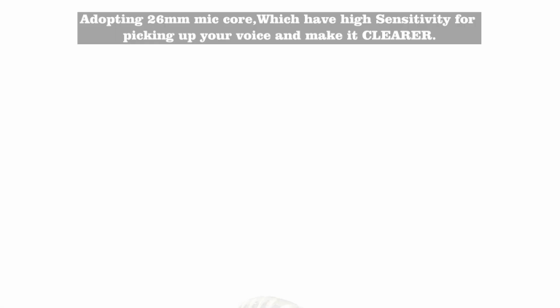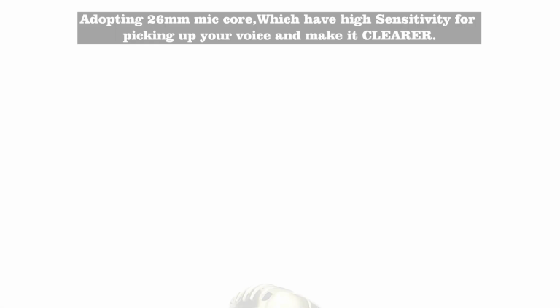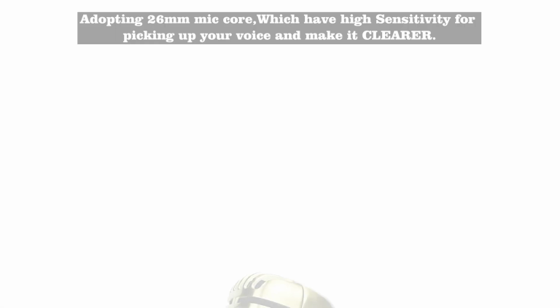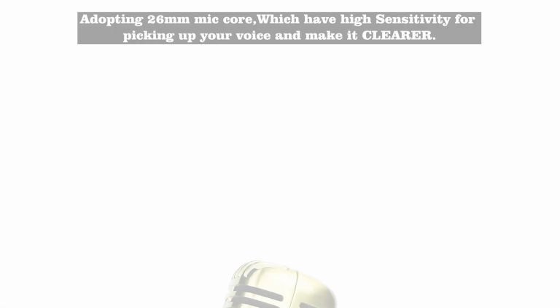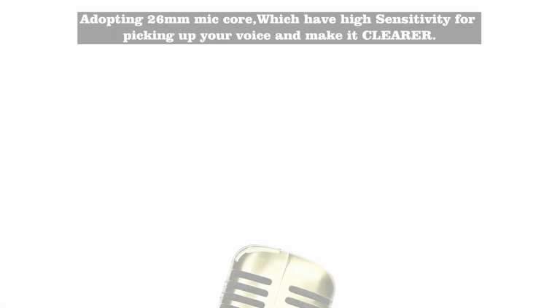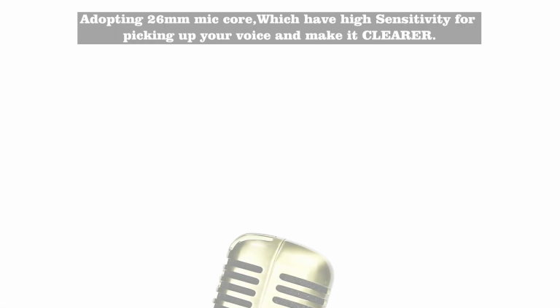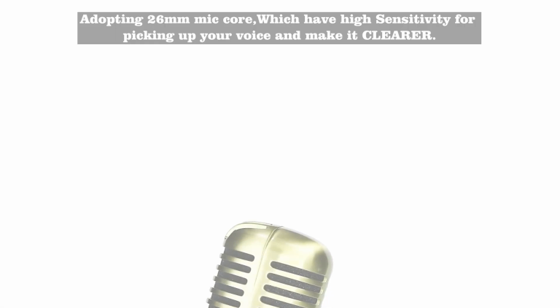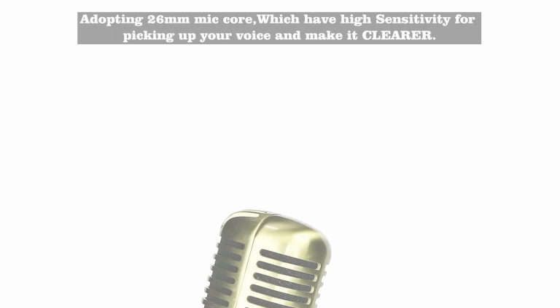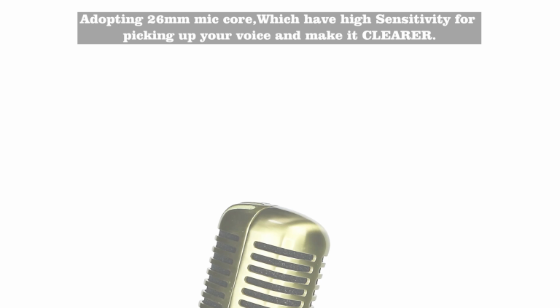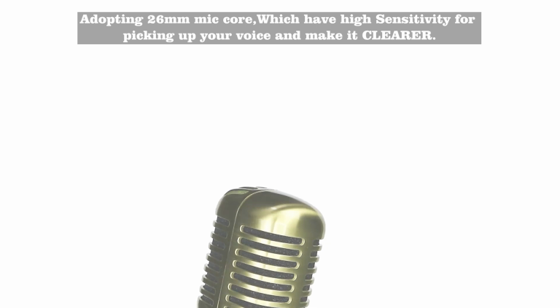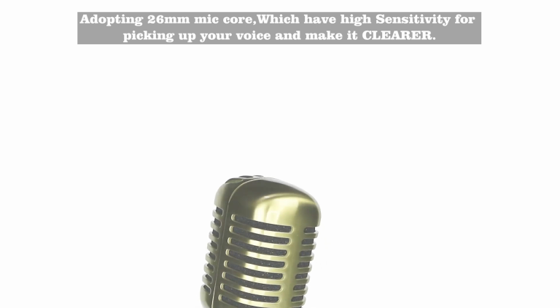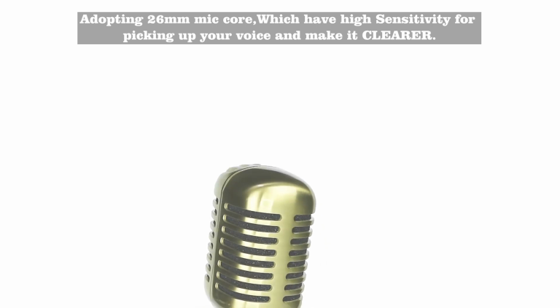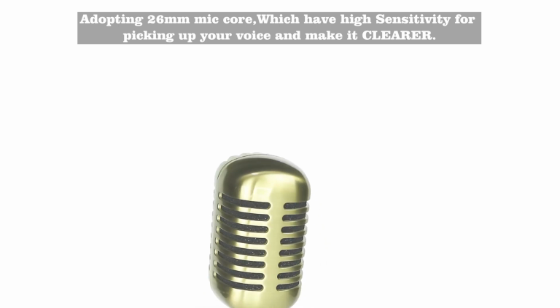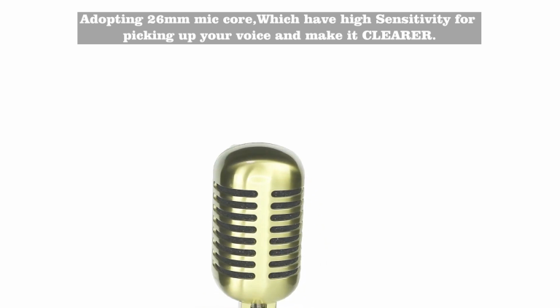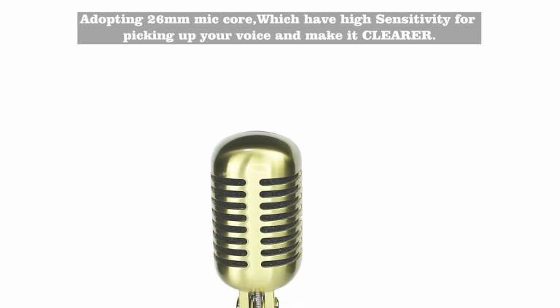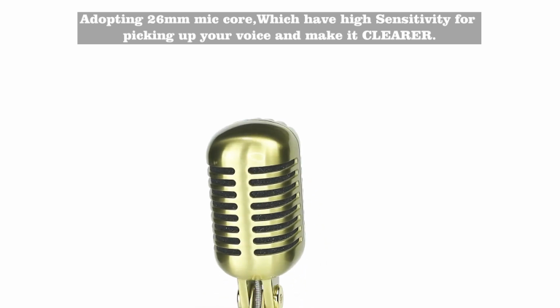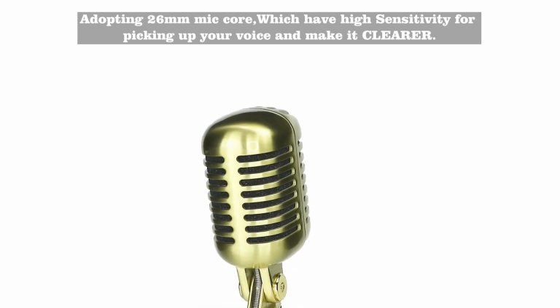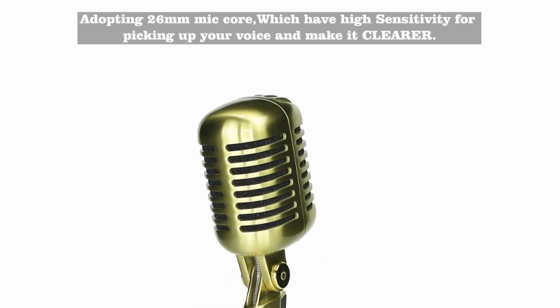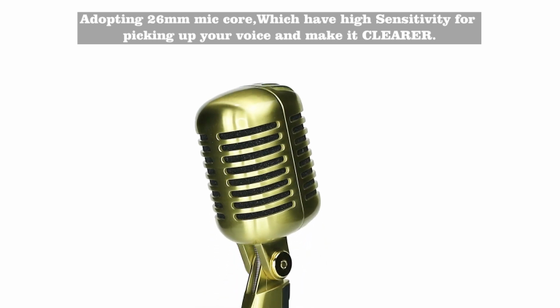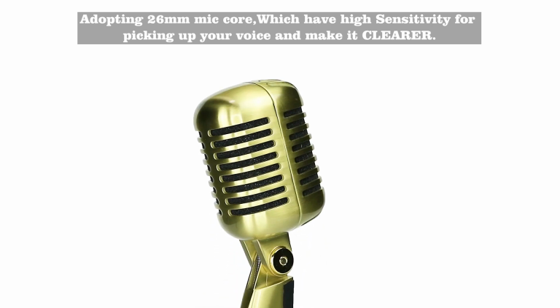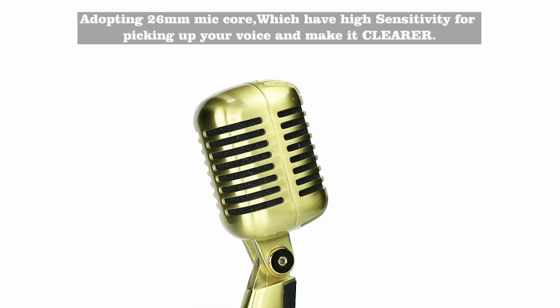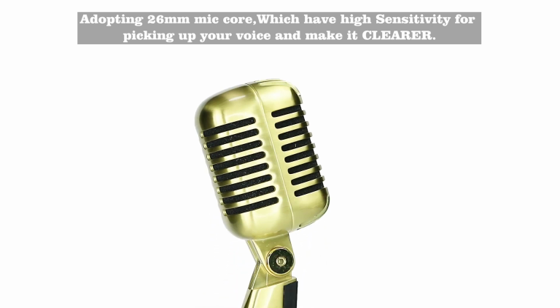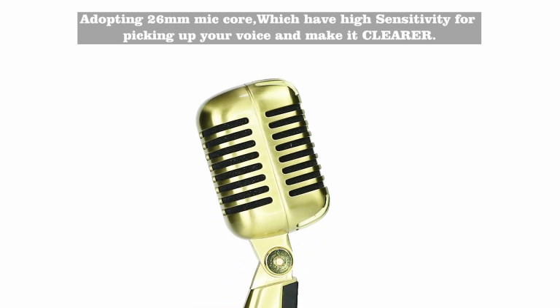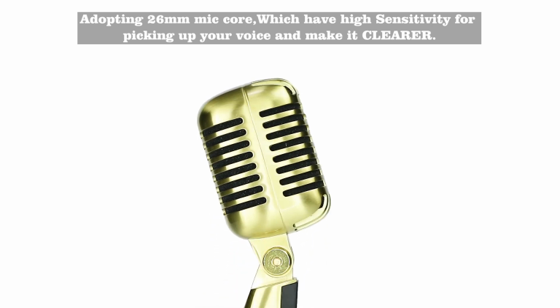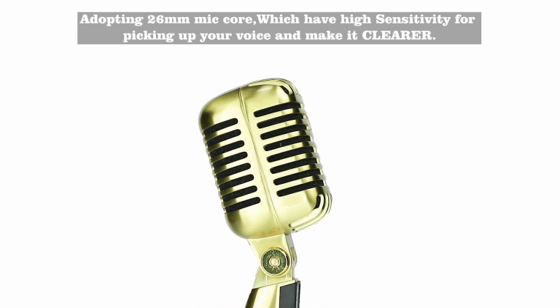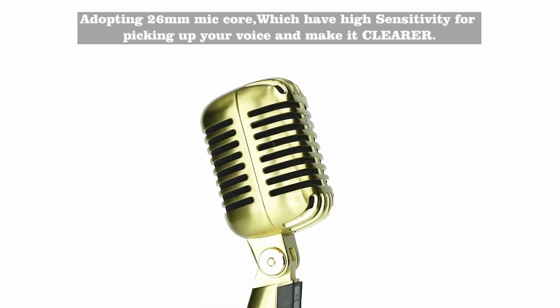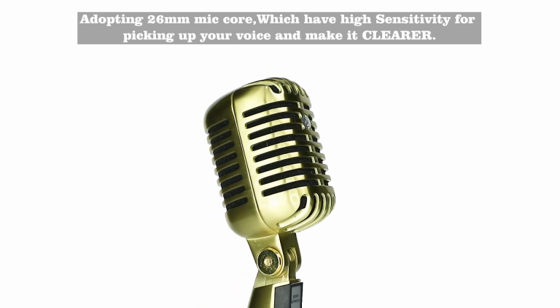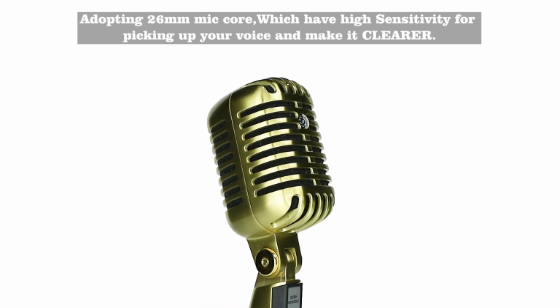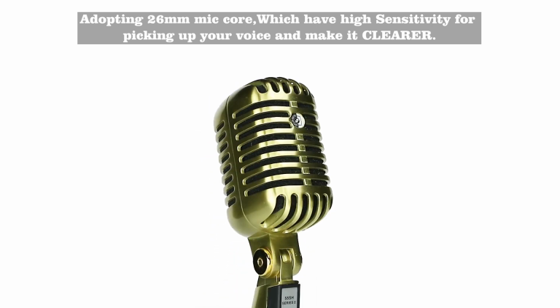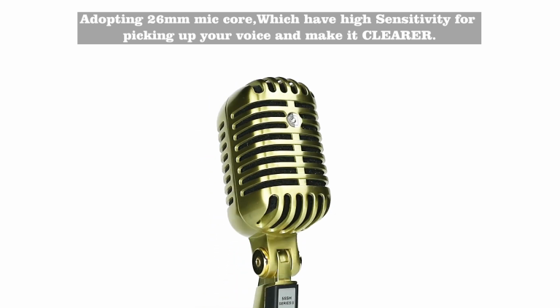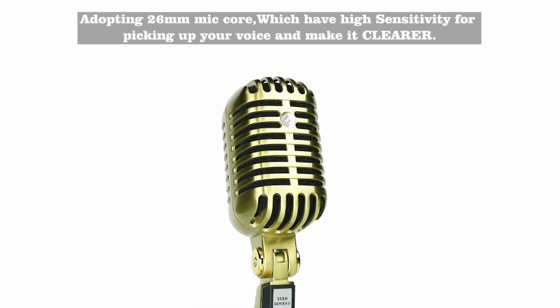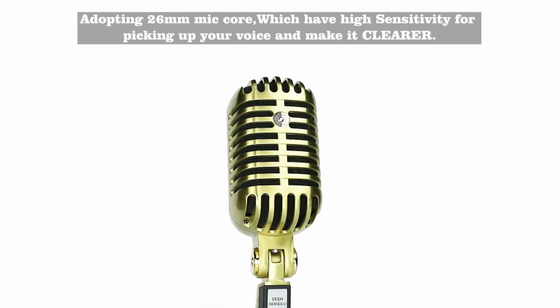Adopting 26mm mic core, which has high sensitivity for picking up your voice and making it clearer.